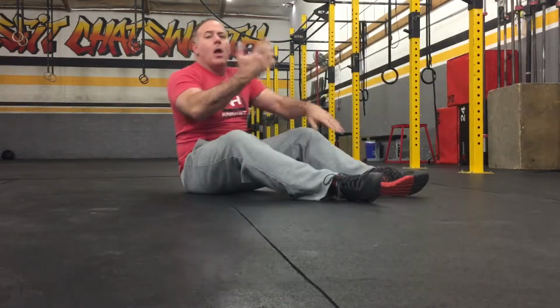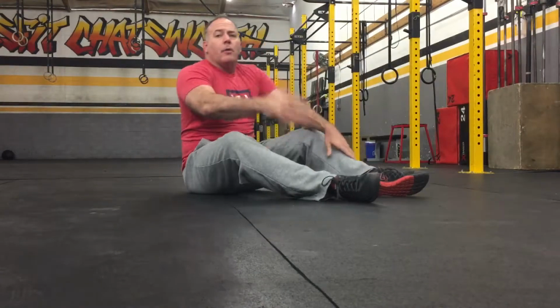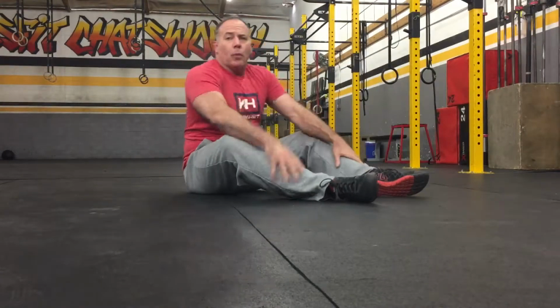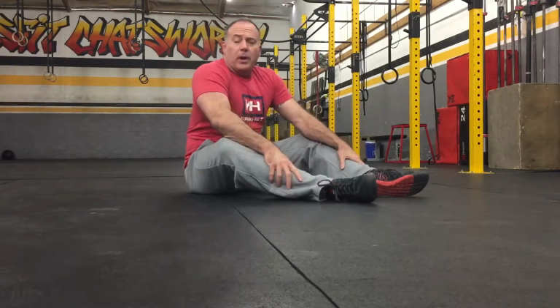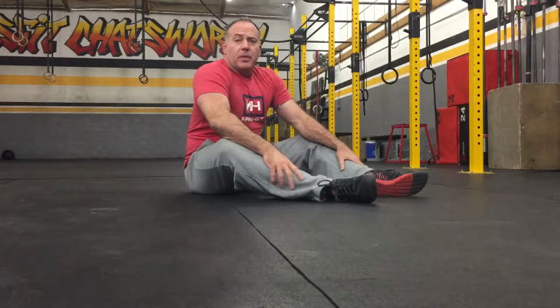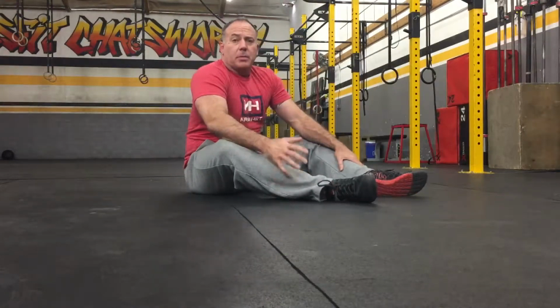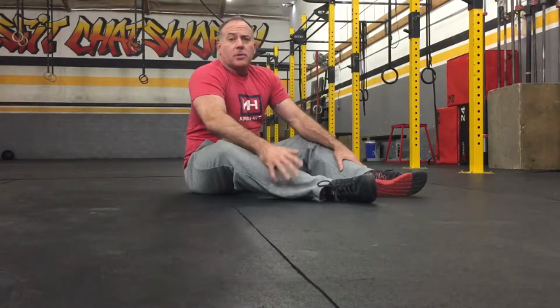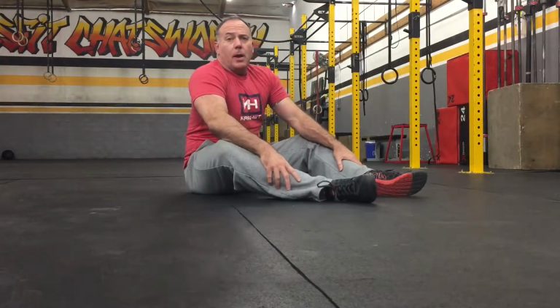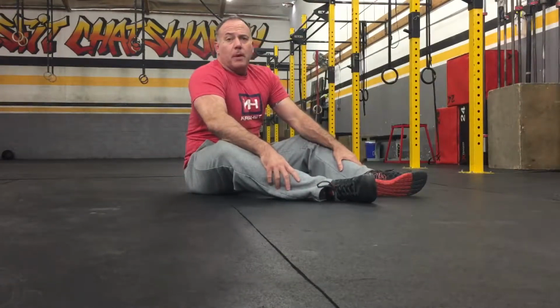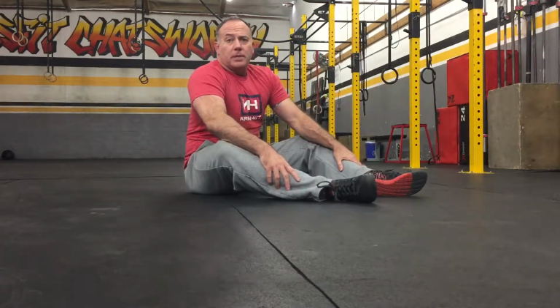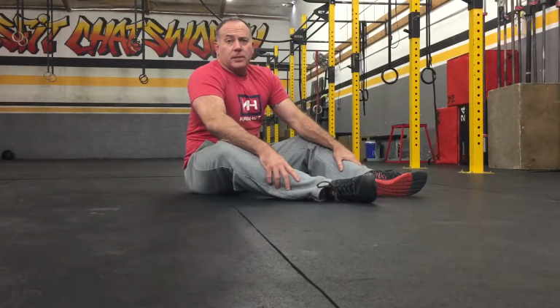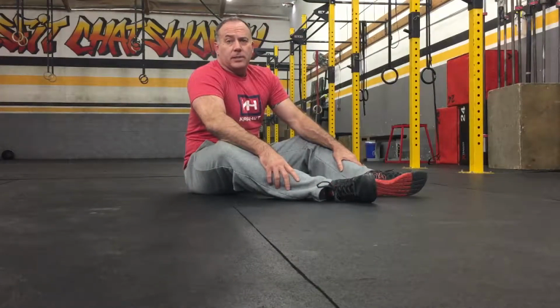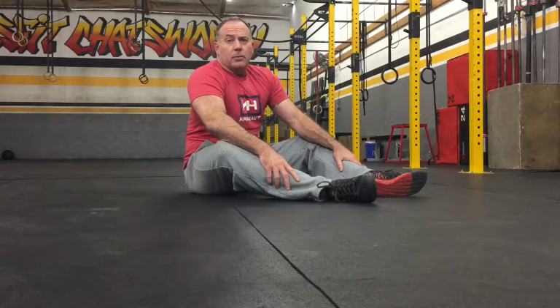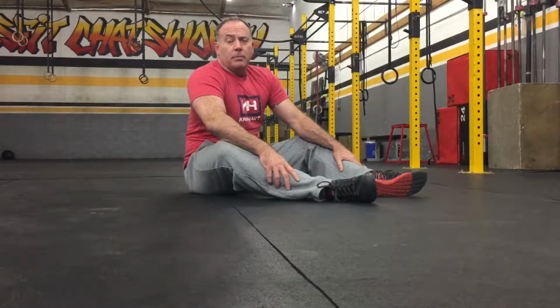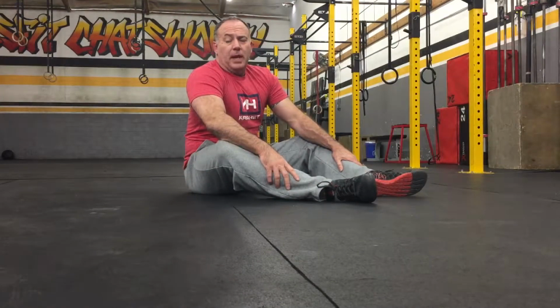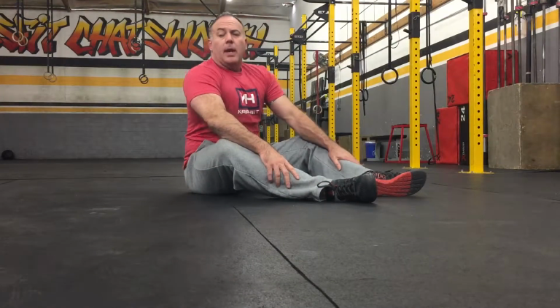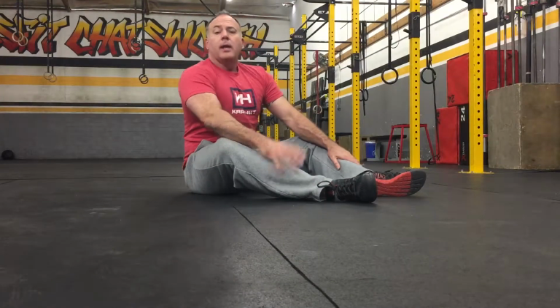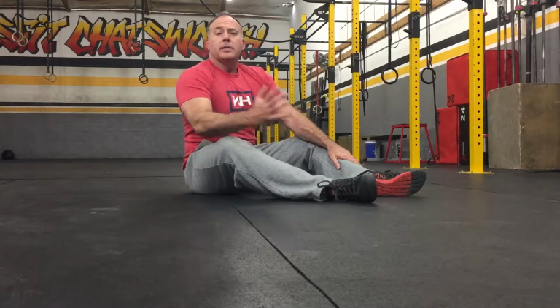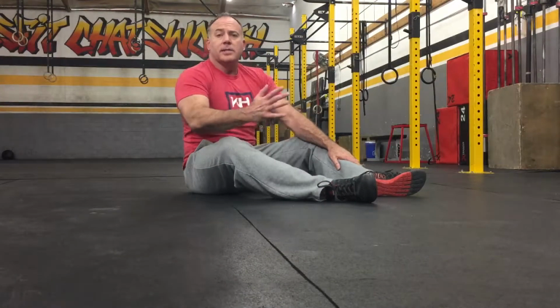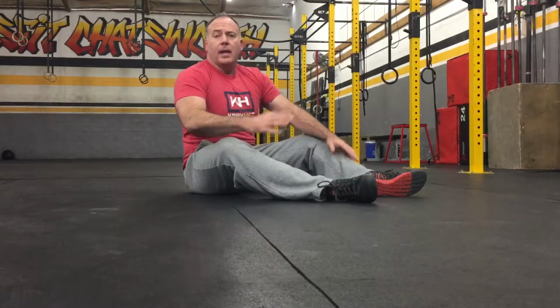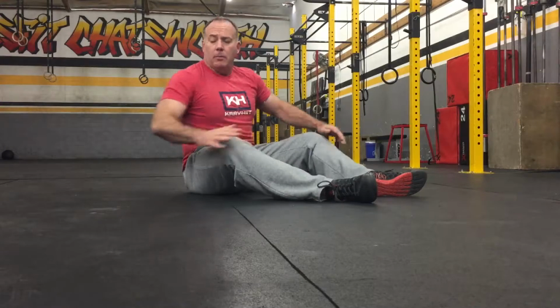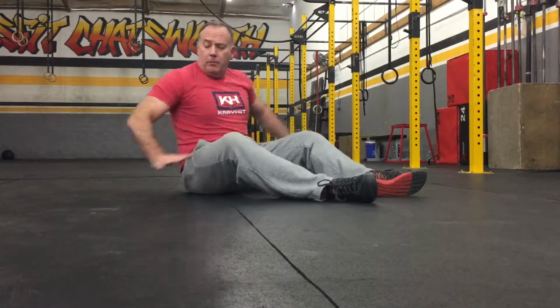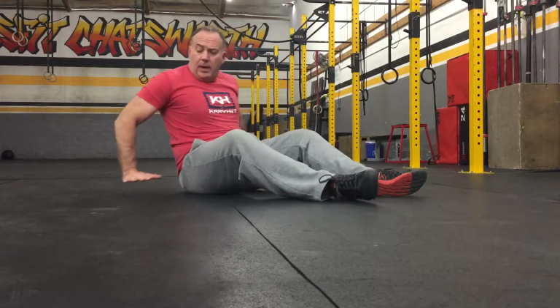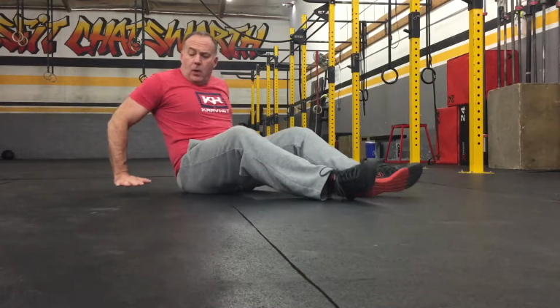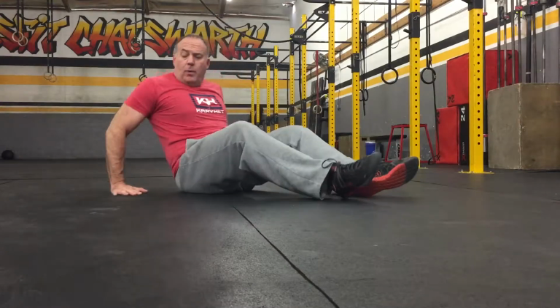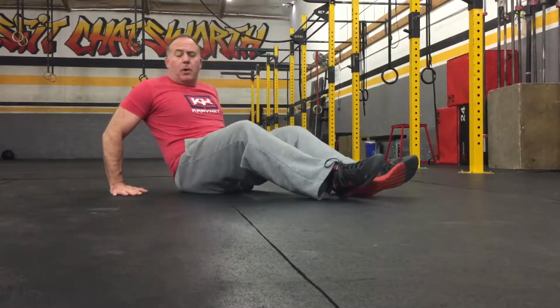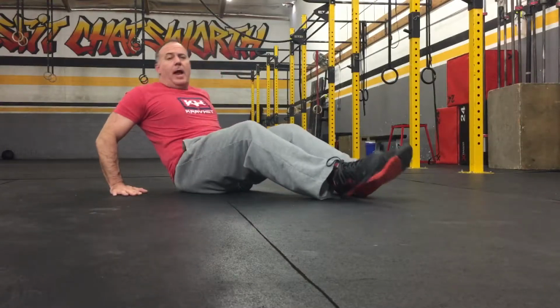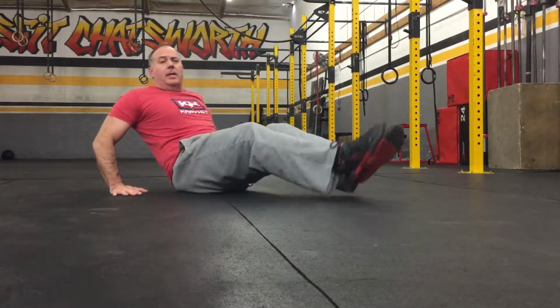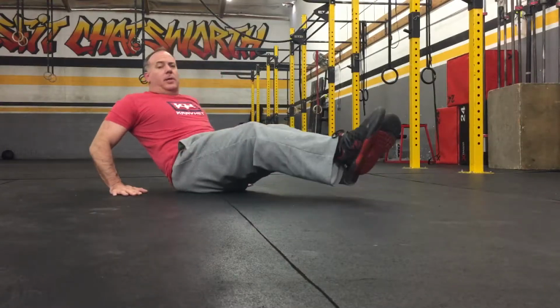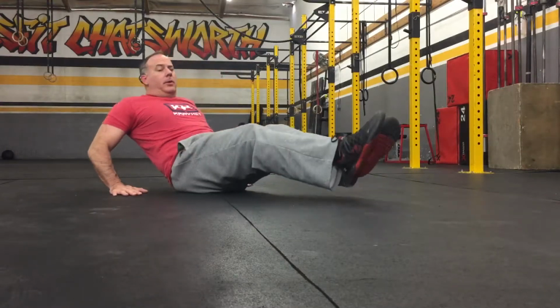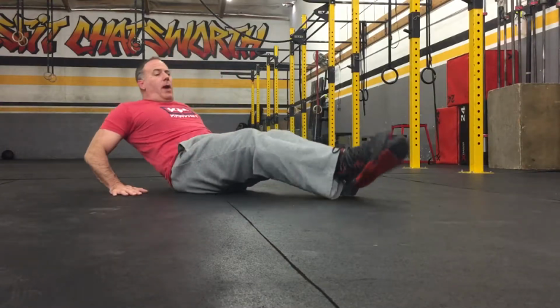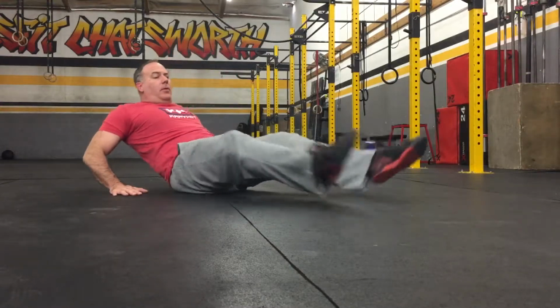Continue for whatever the prescribed repetitions would be. To scale the movement, we put our hands on the ground.